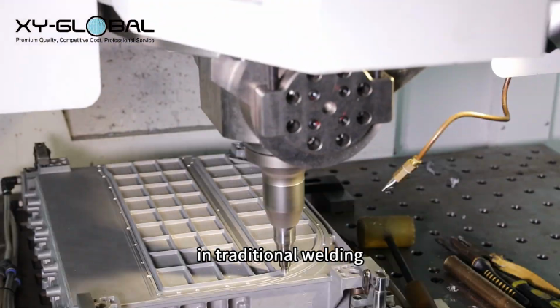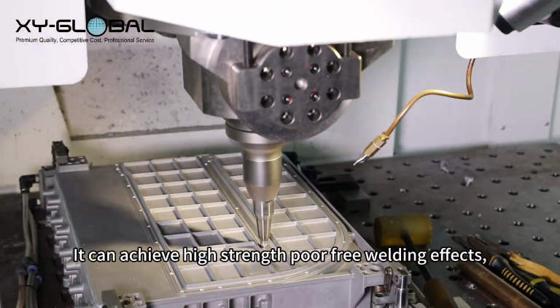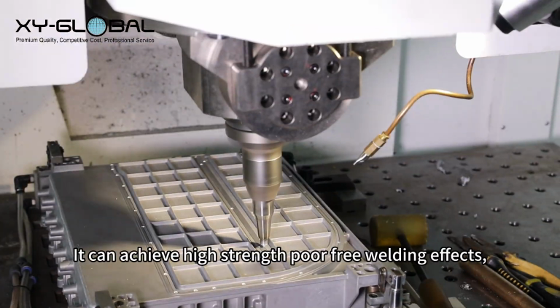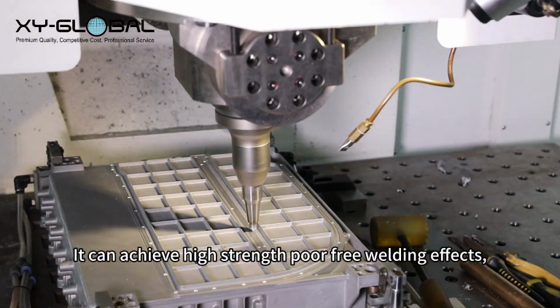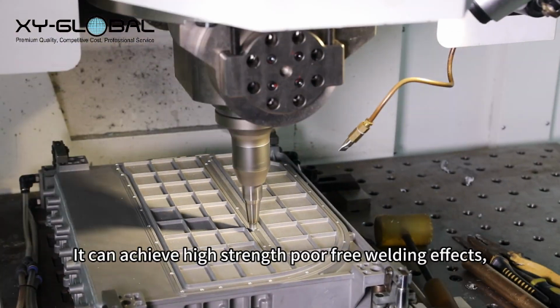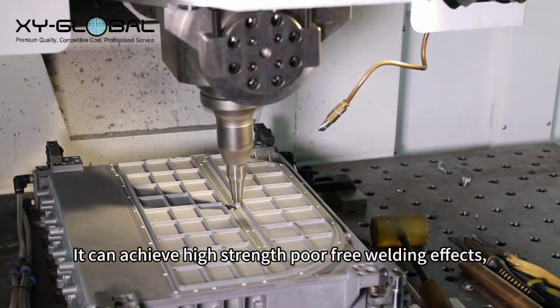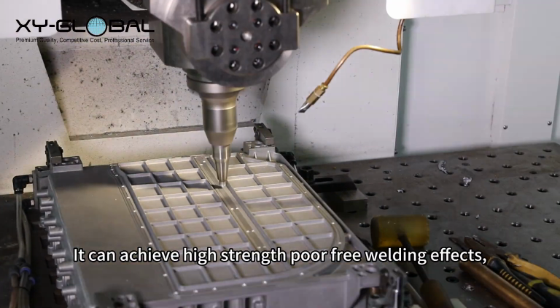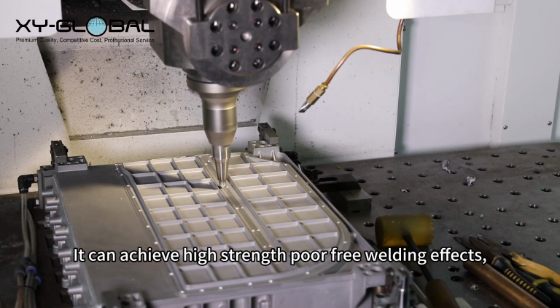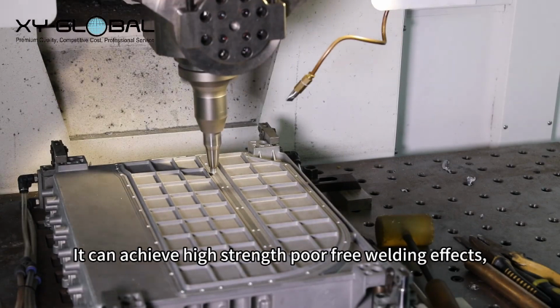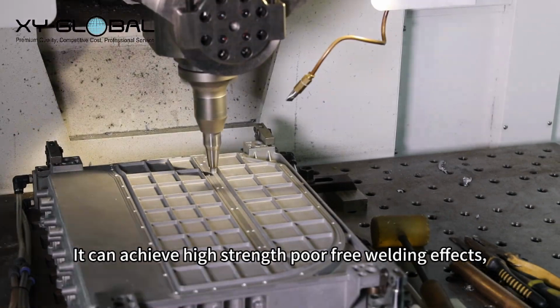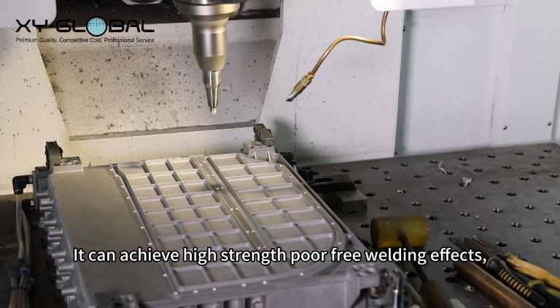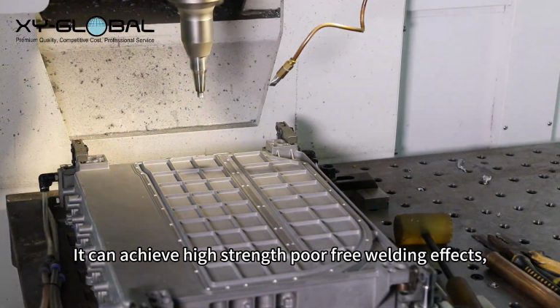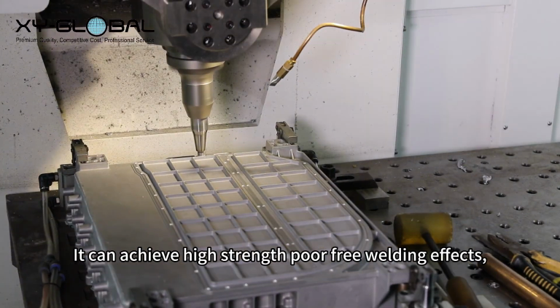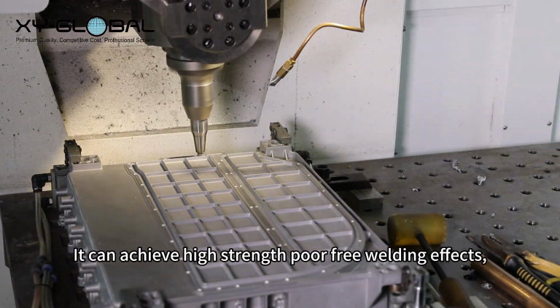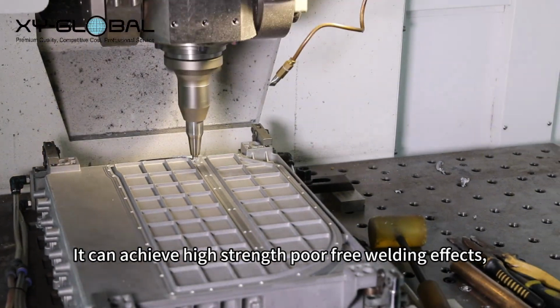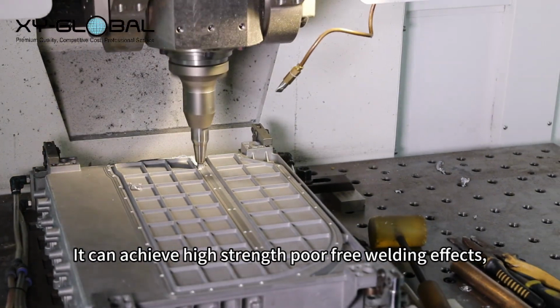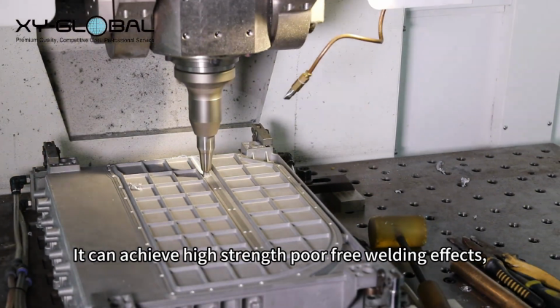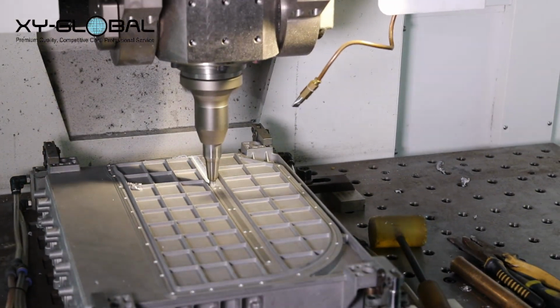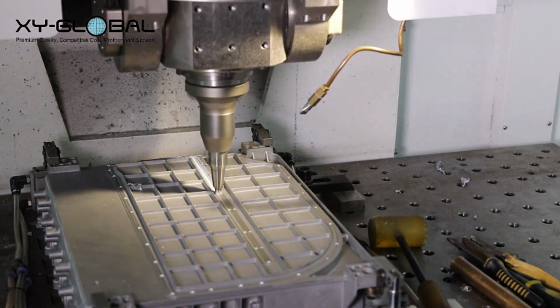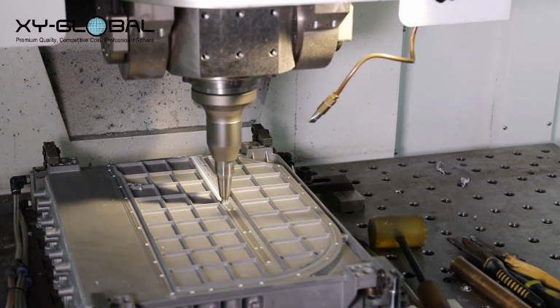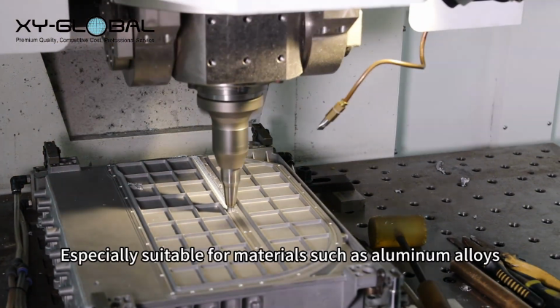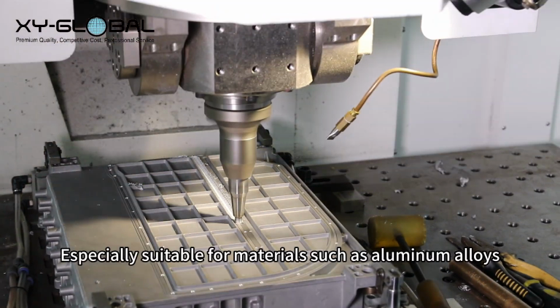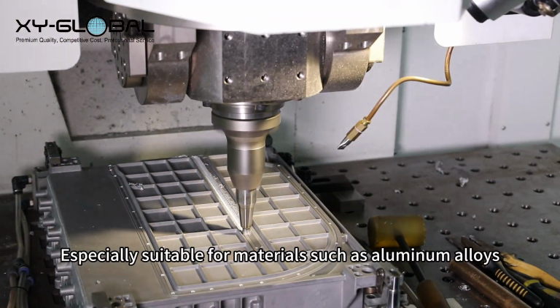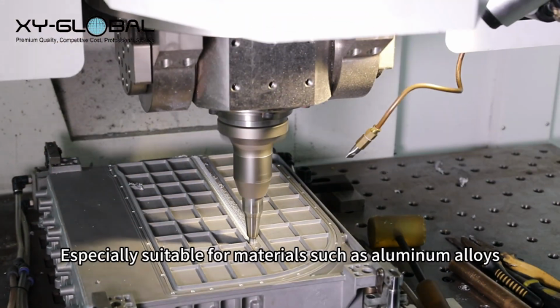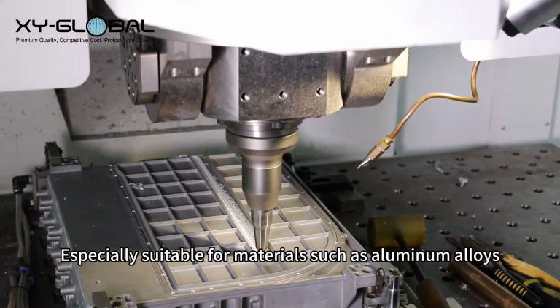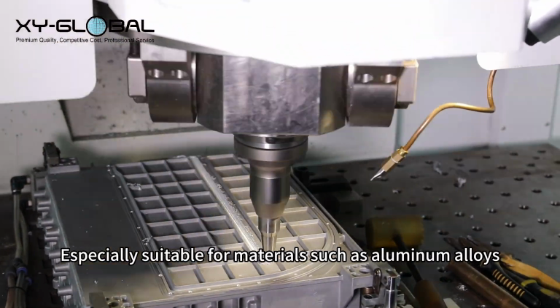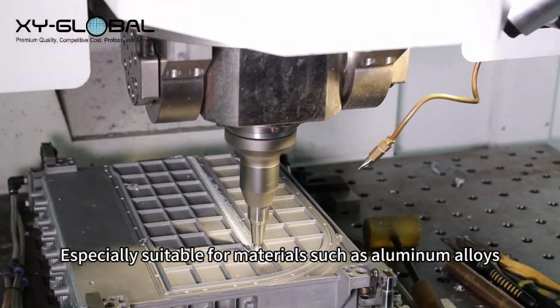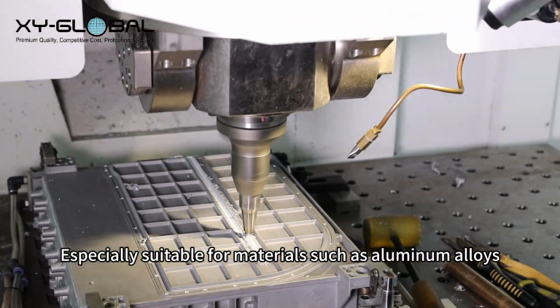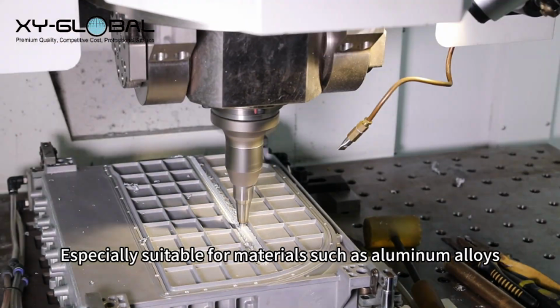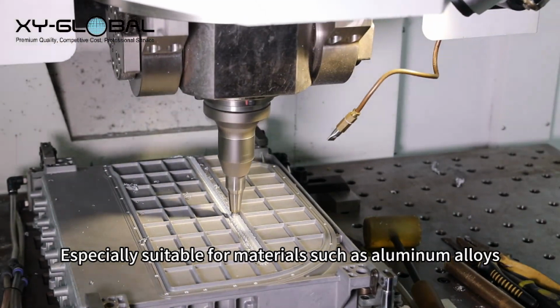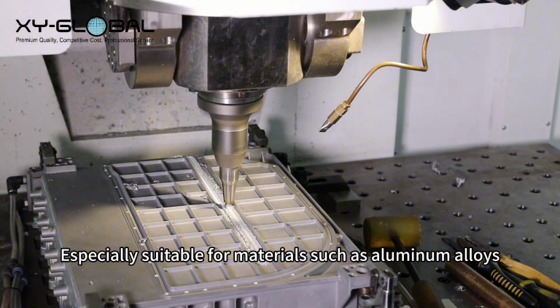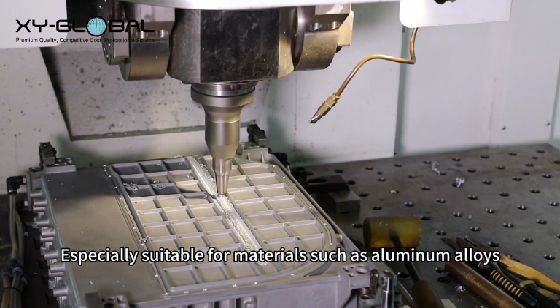It can achieve high-strength, pore-free welding effects, especially suitable for materials such as aluminum alloys.